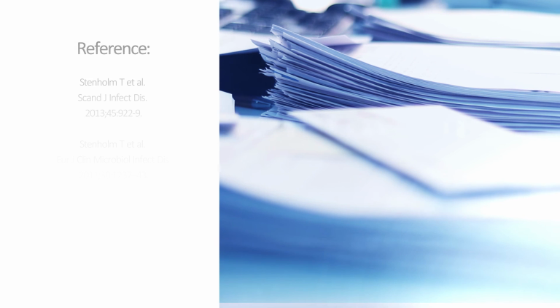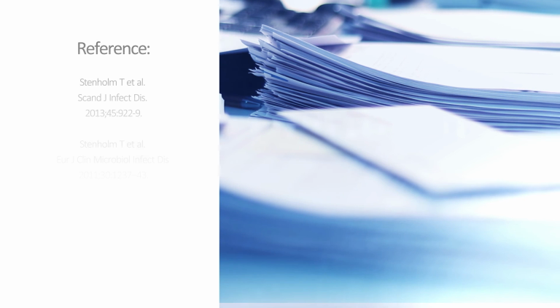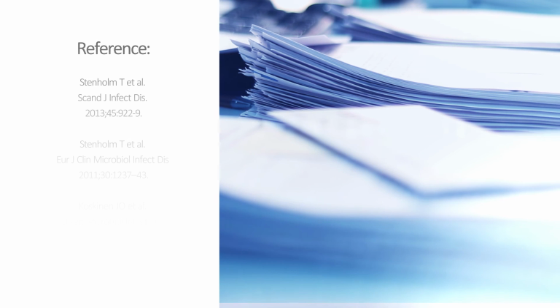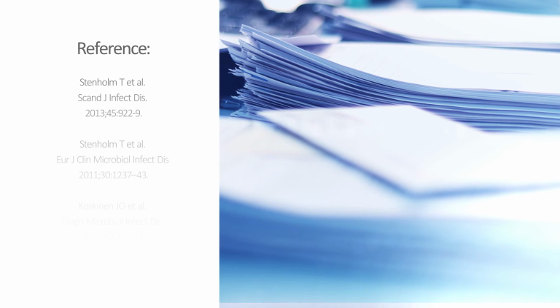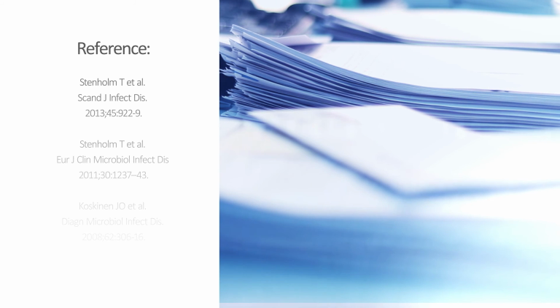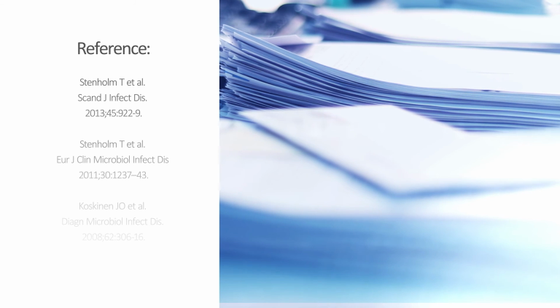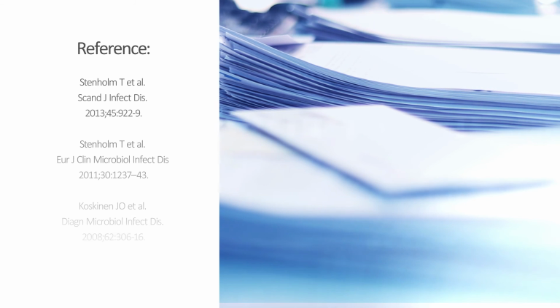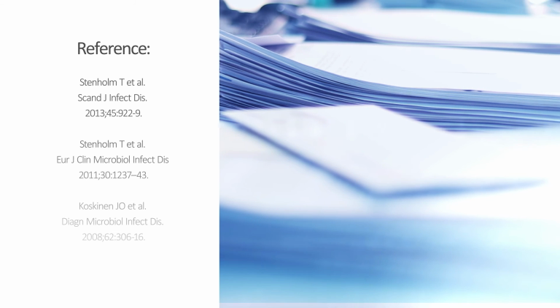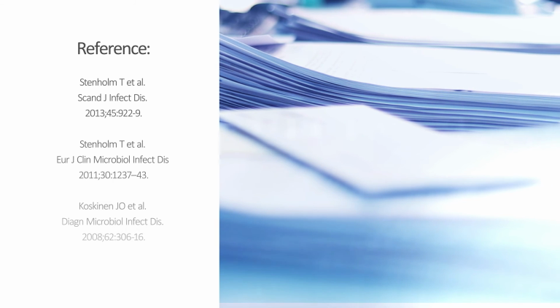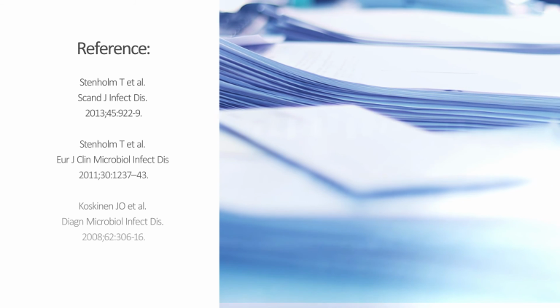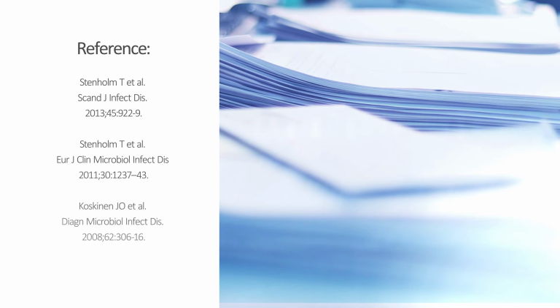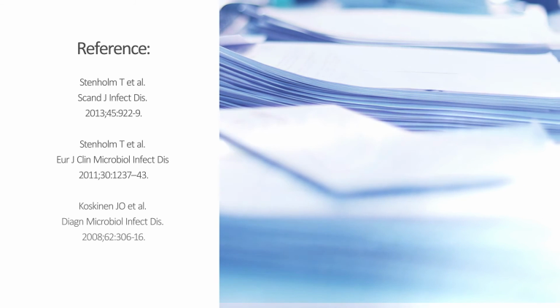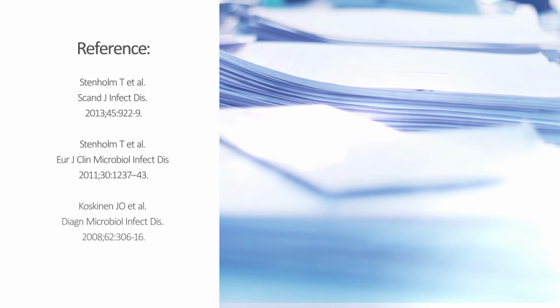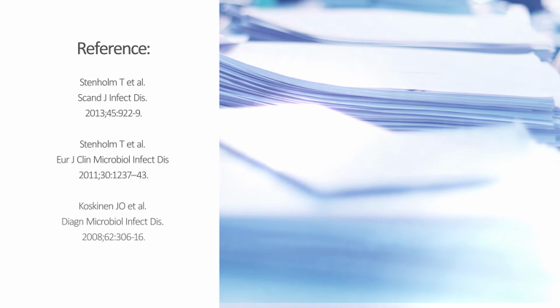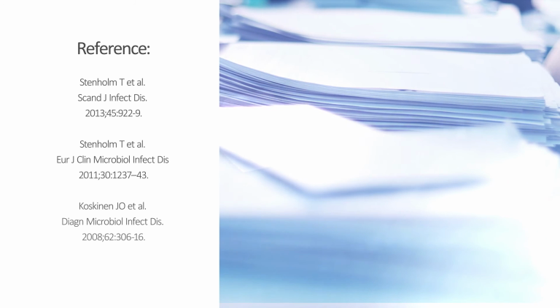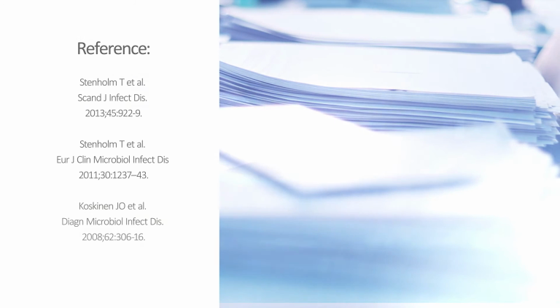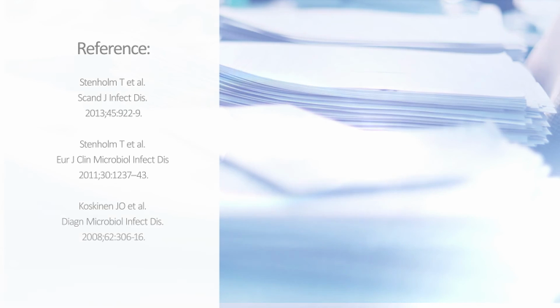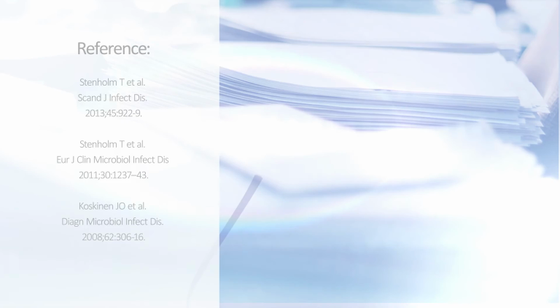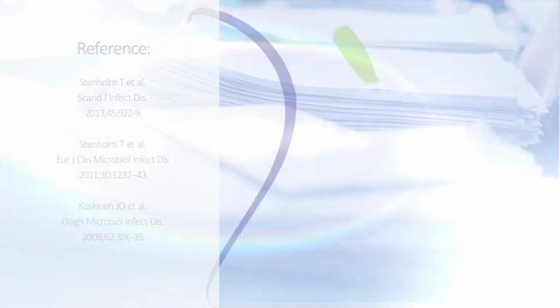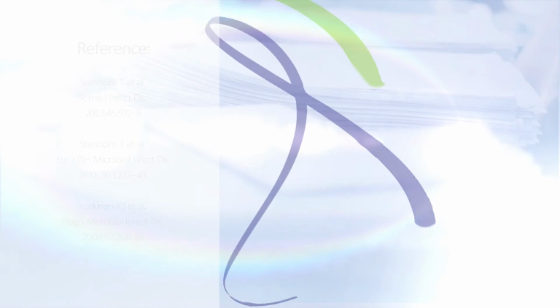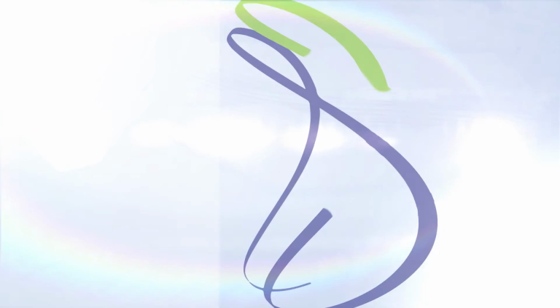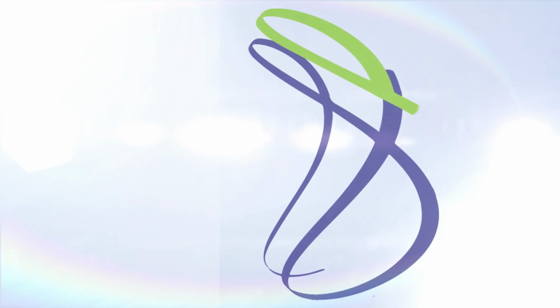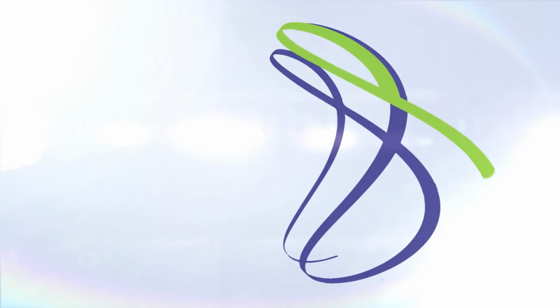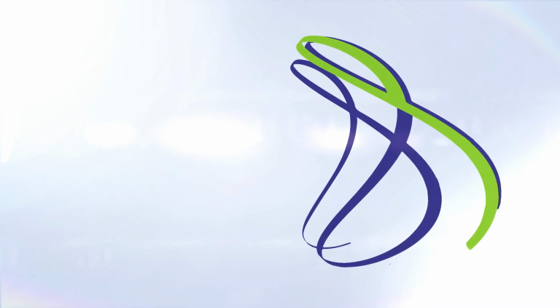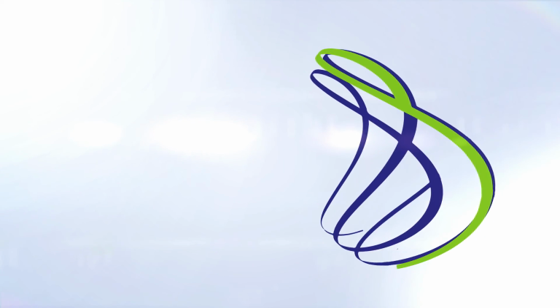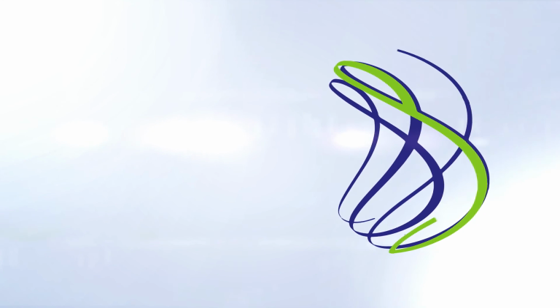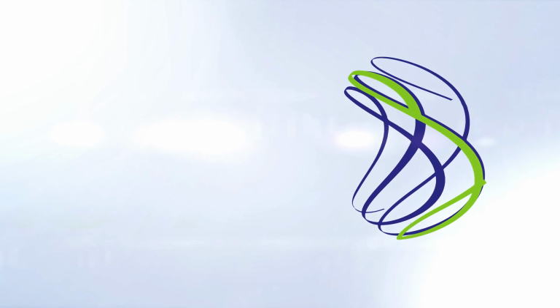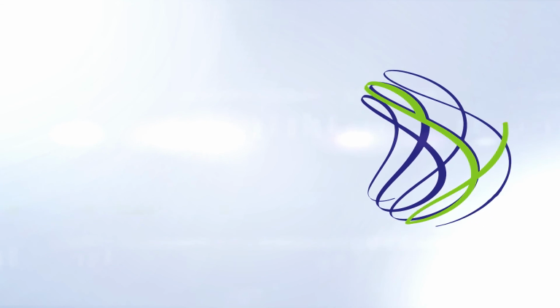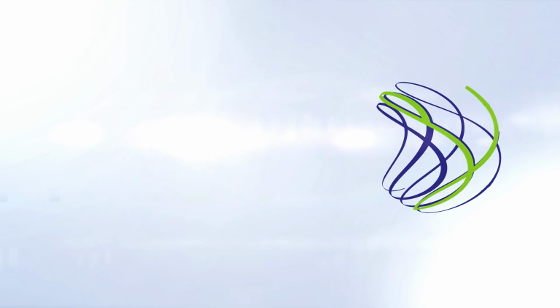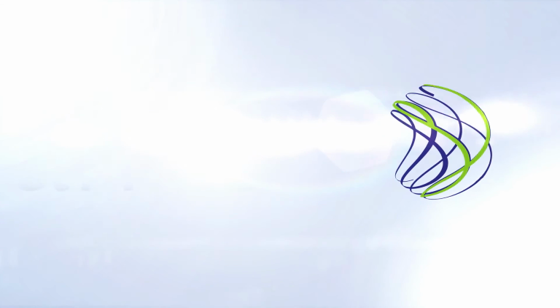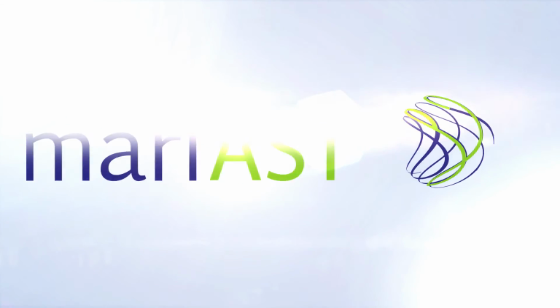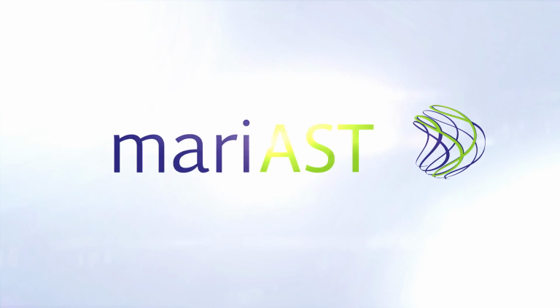Mary AST is validated proven technology that is ready to respond to increasing AST market demand.